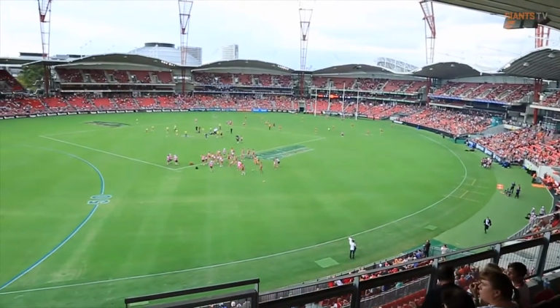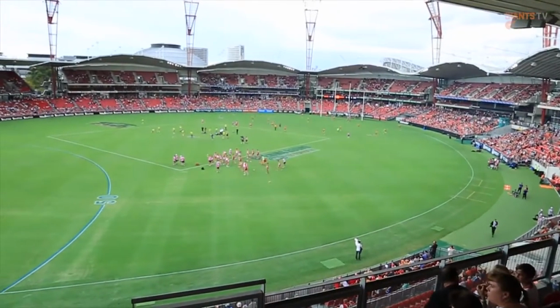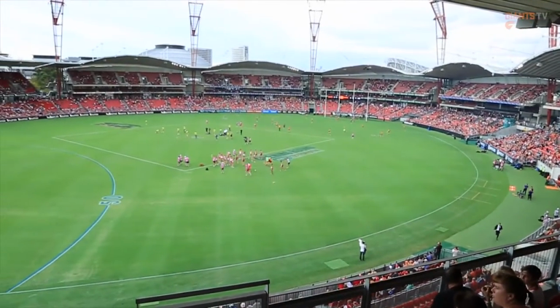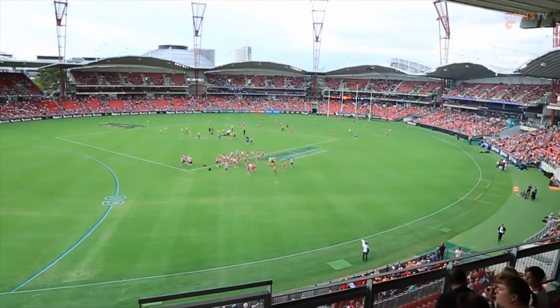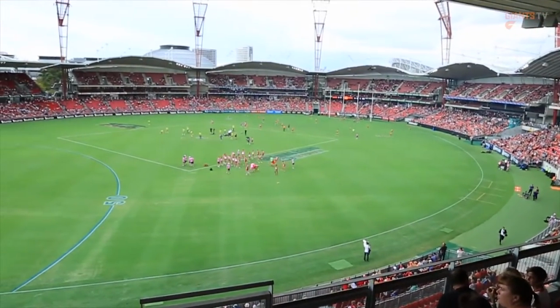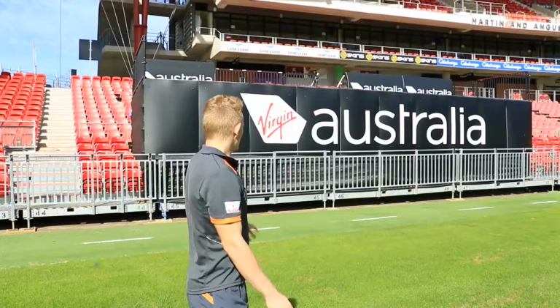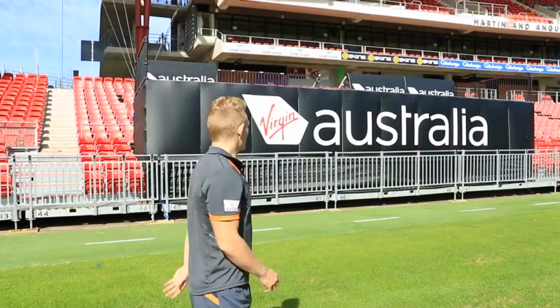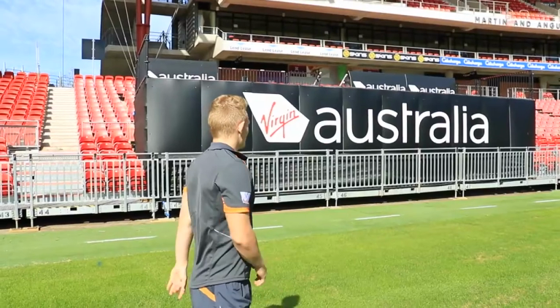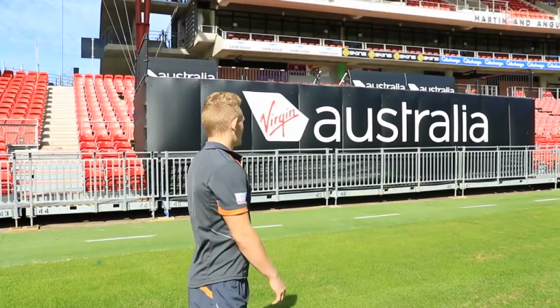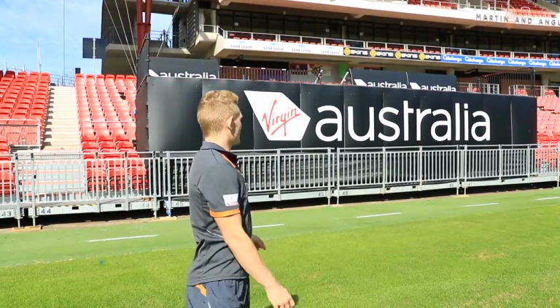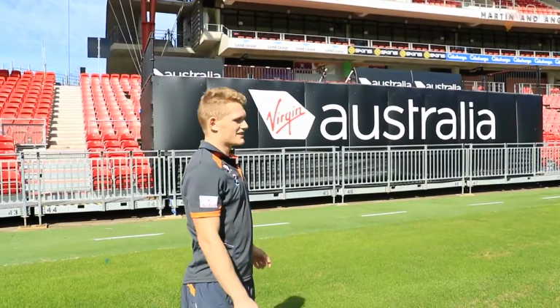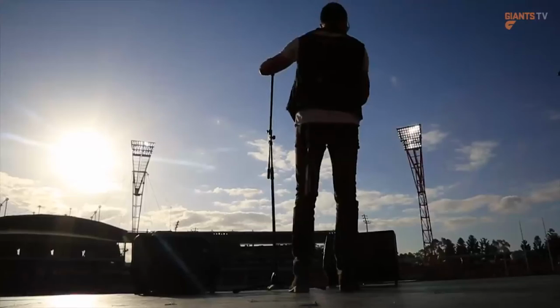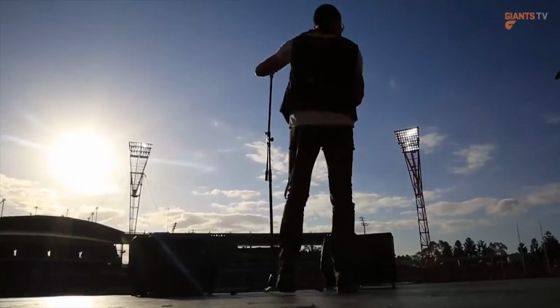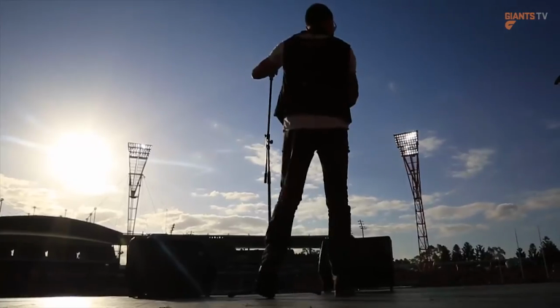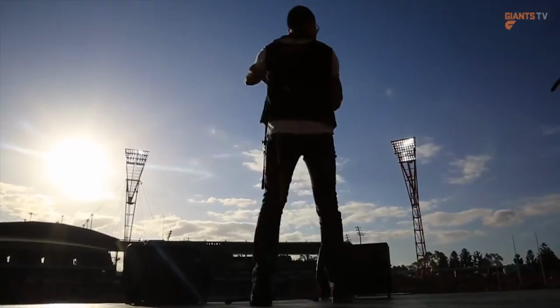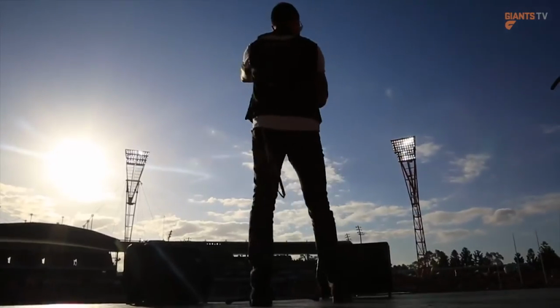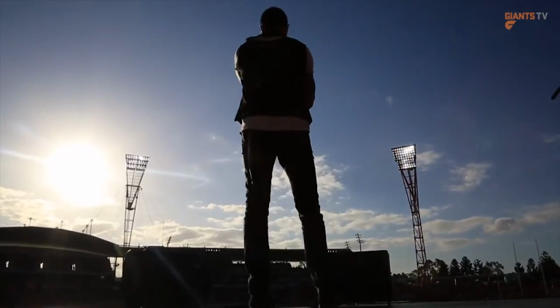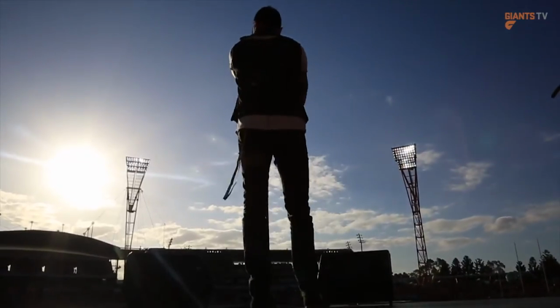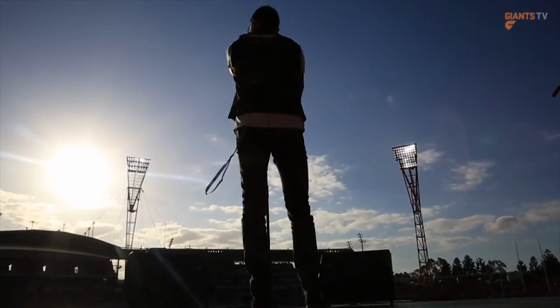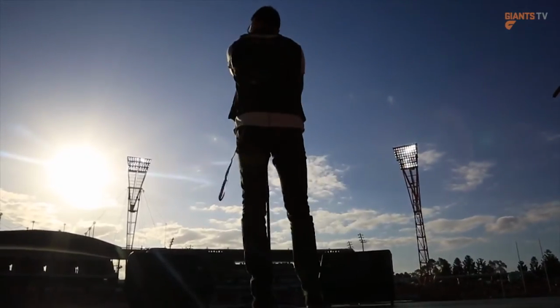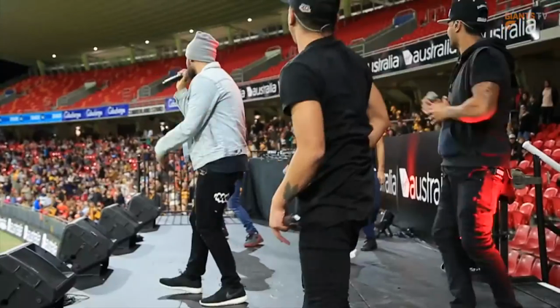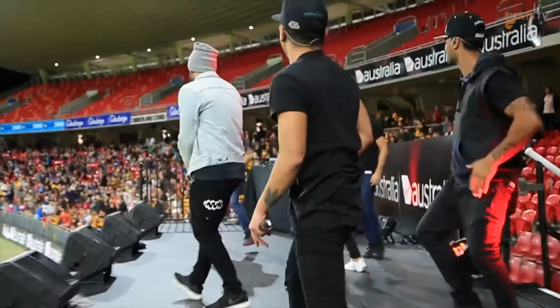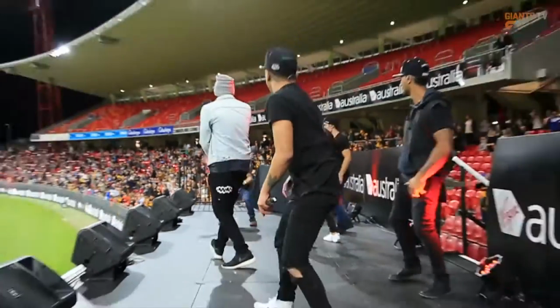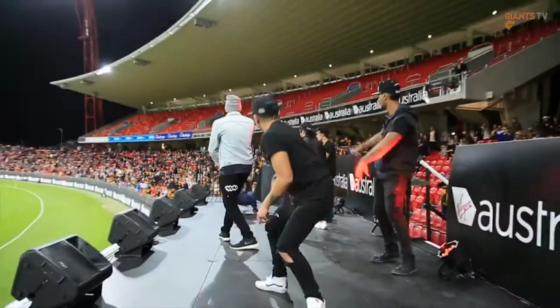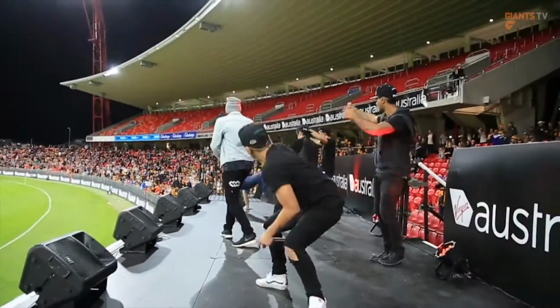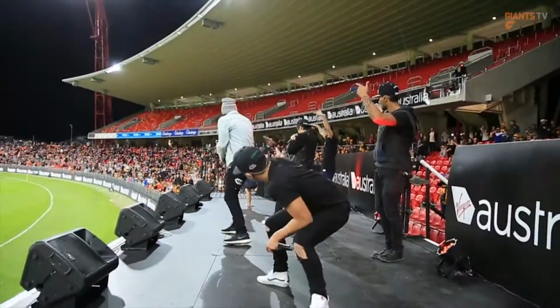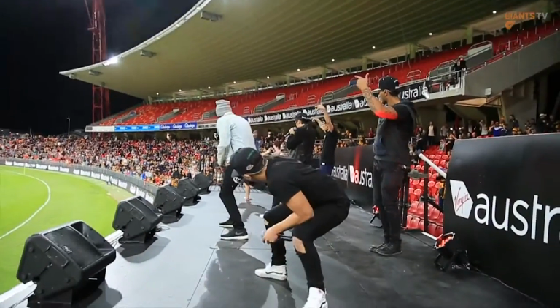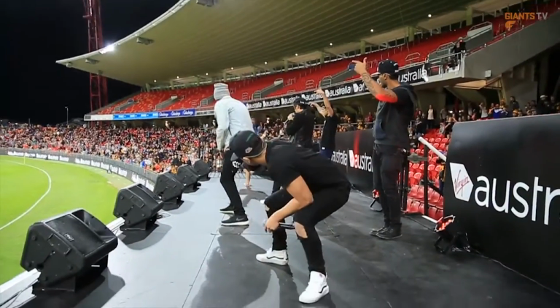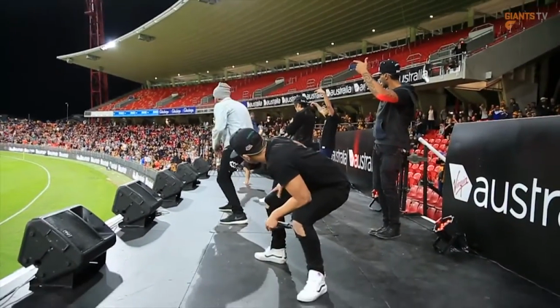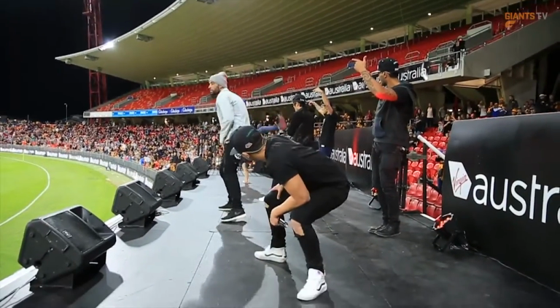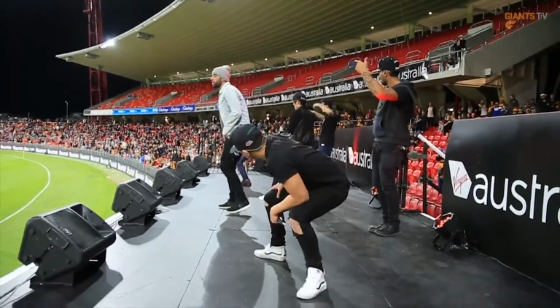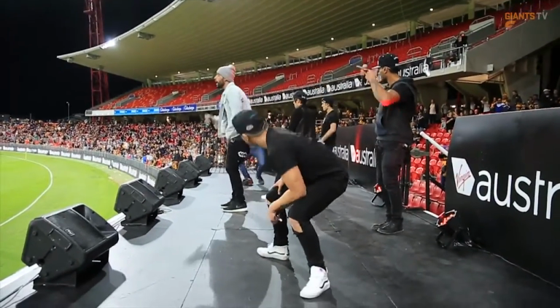And here's the new Virgin Australia stage where we're going to have heaps of big acts play at half time and after the game.